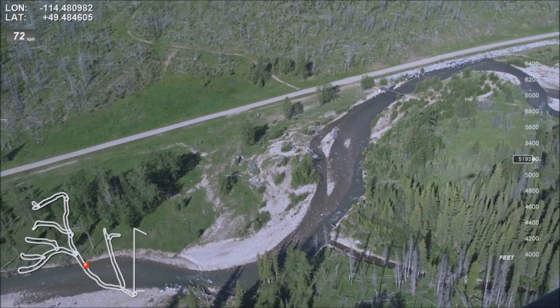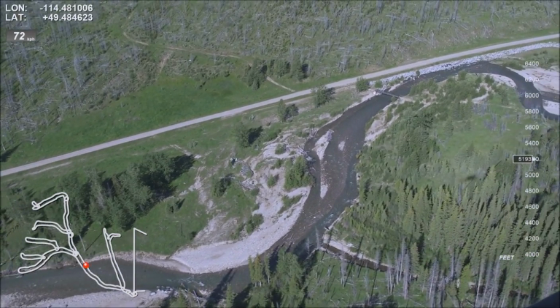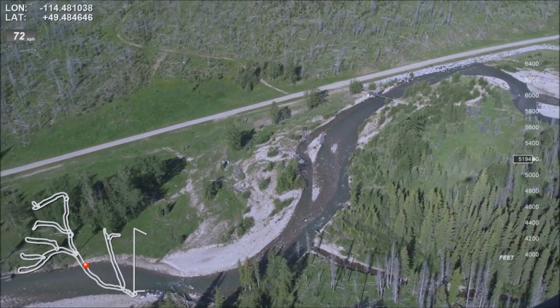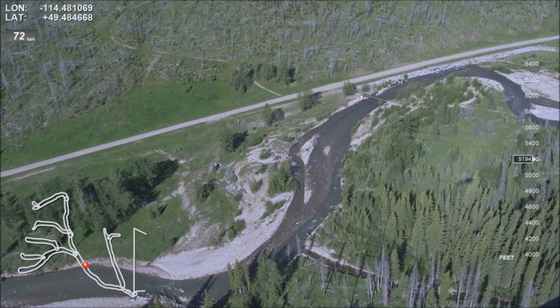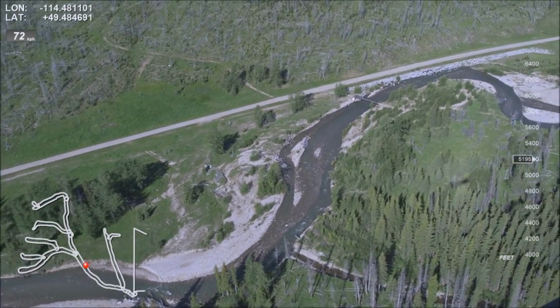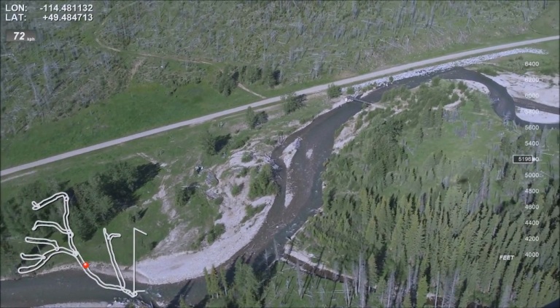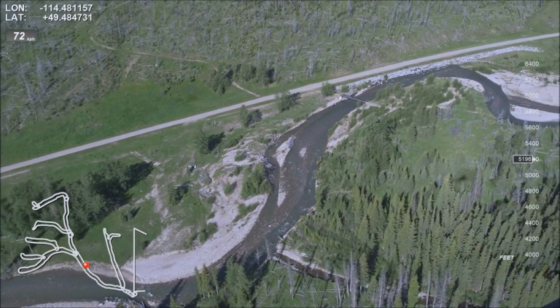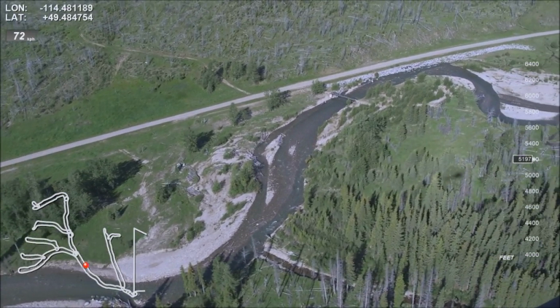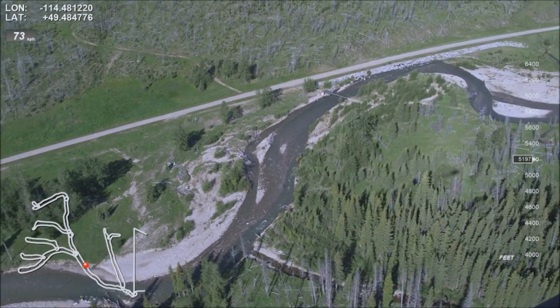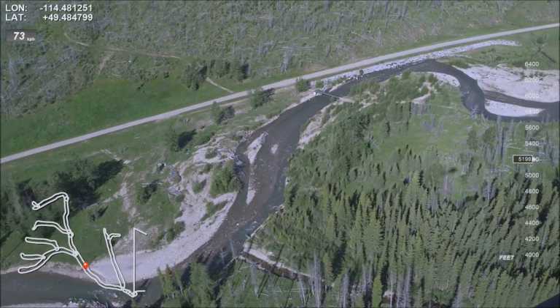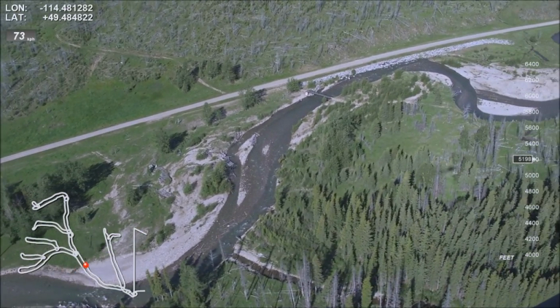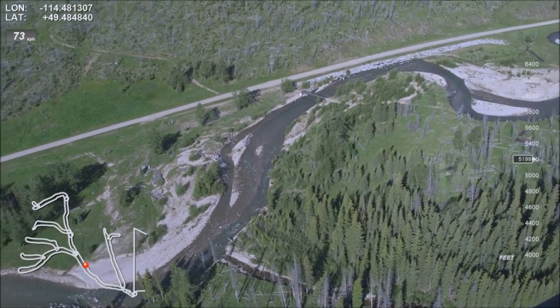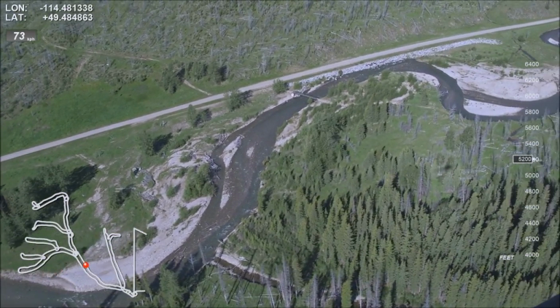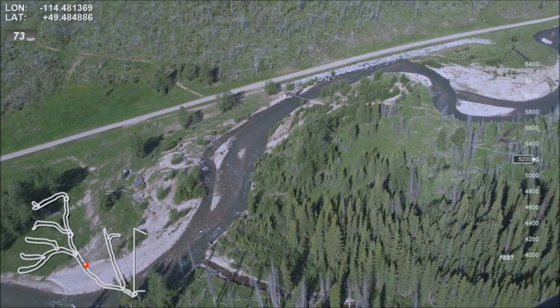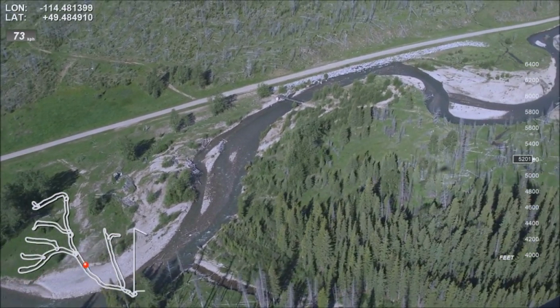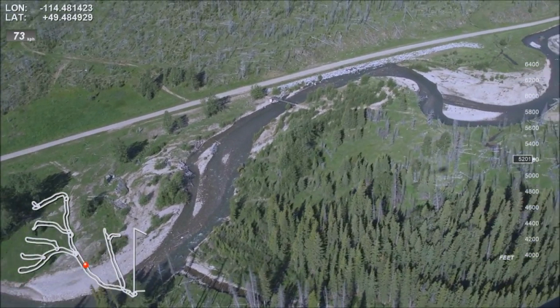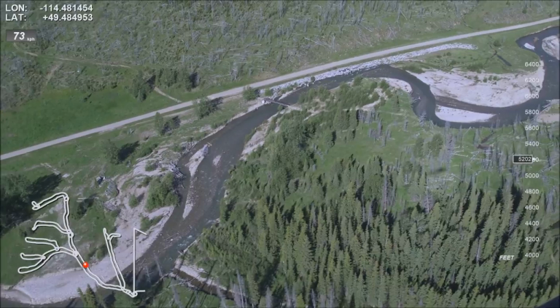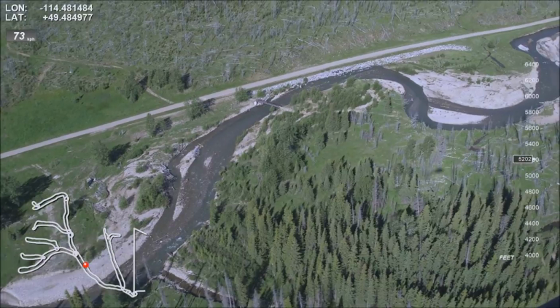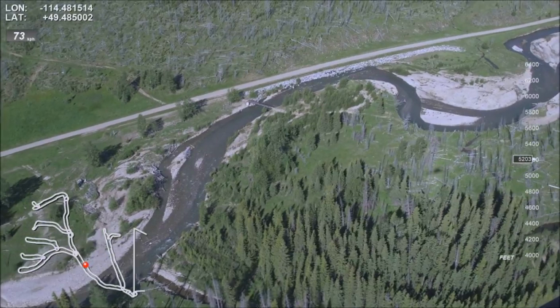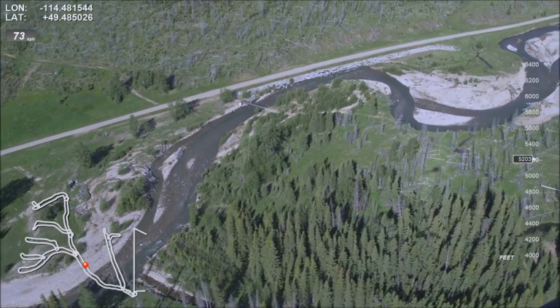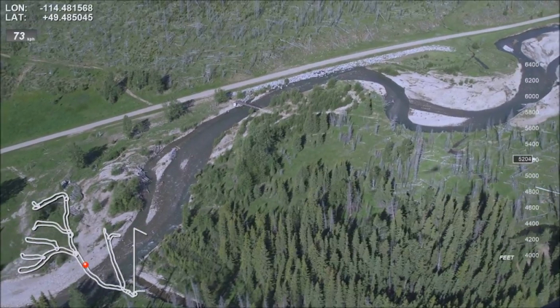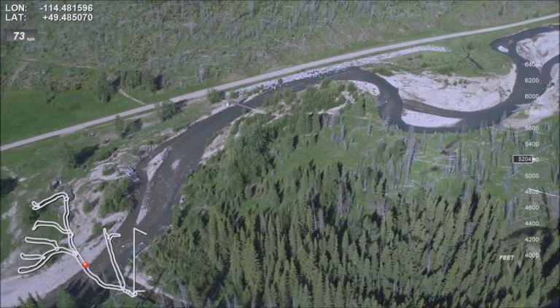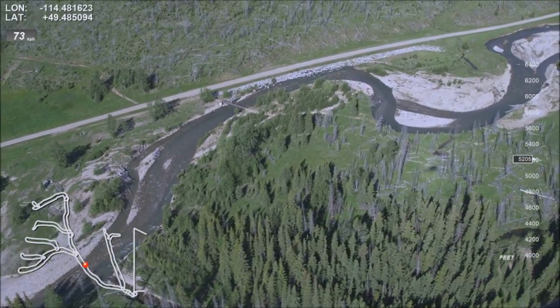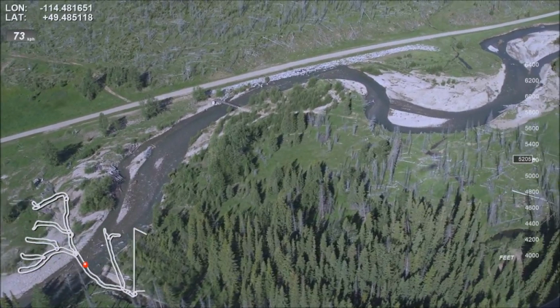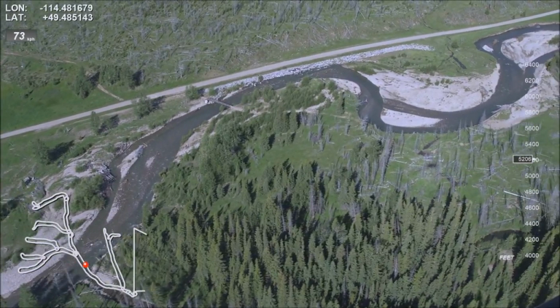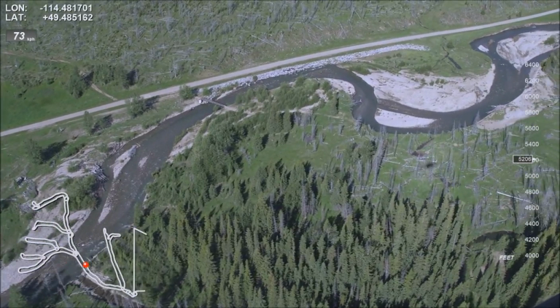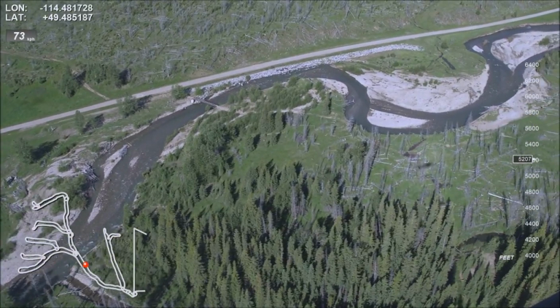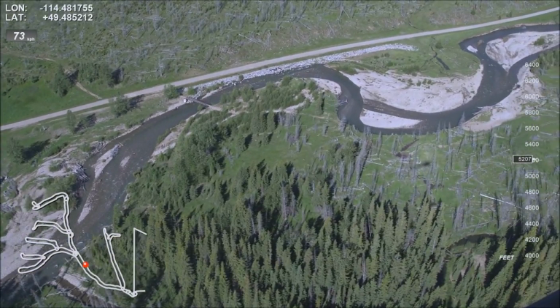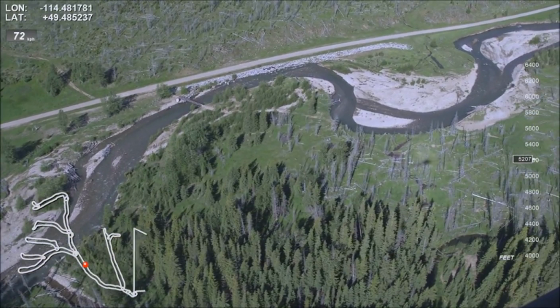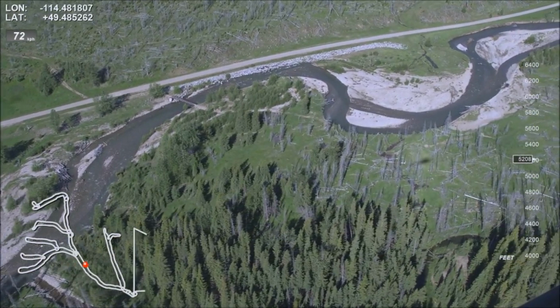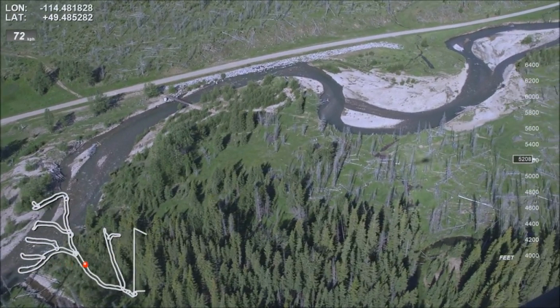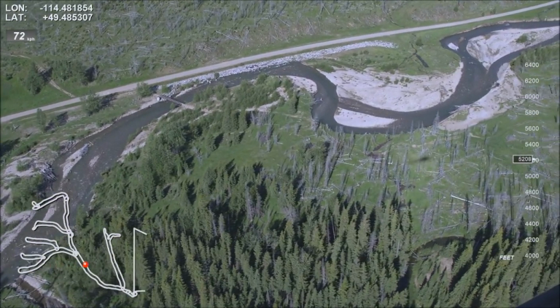Tributary confluence on the left. Mark an OHV bridge, then right bank armoring.